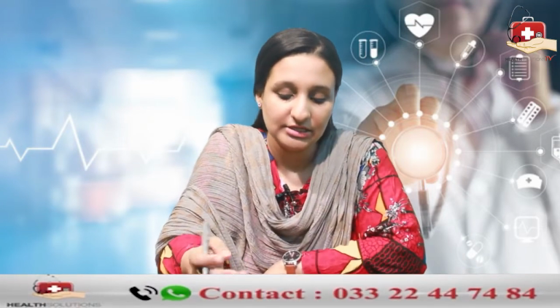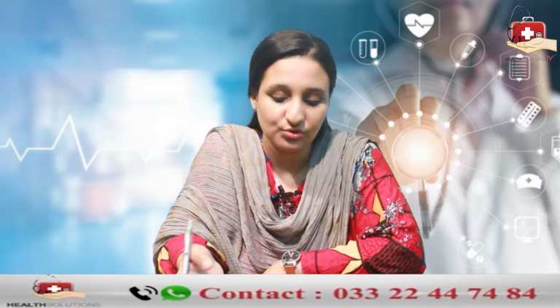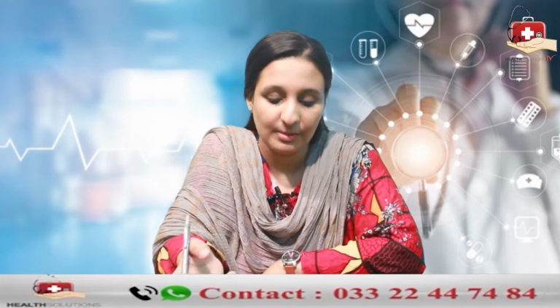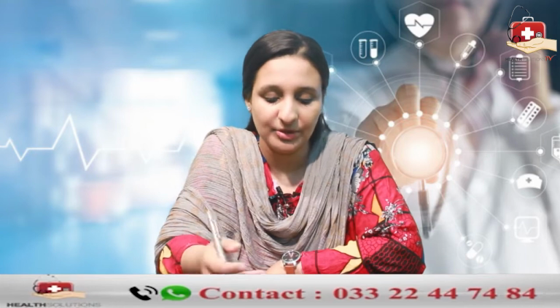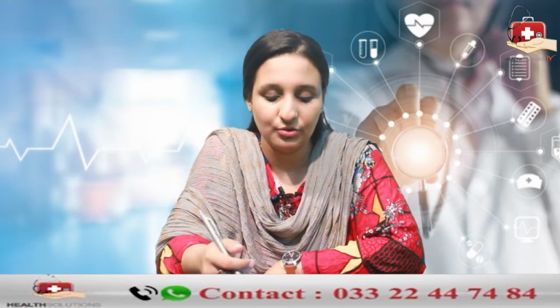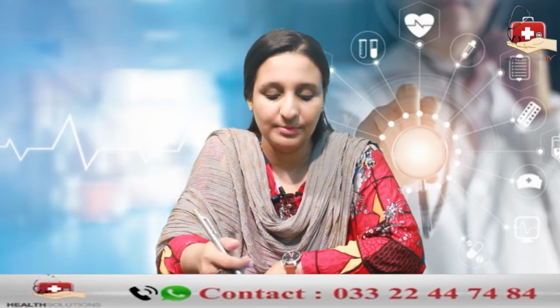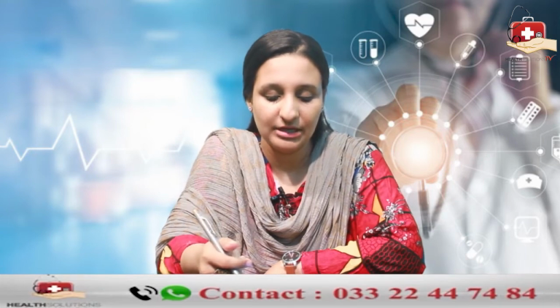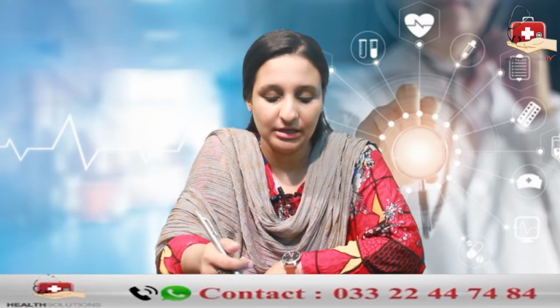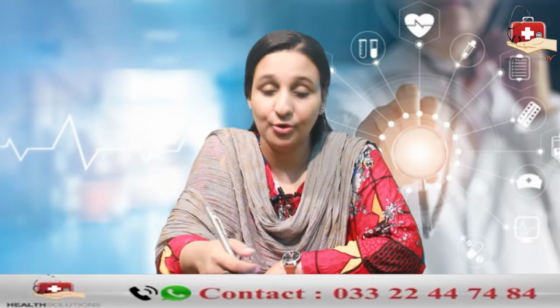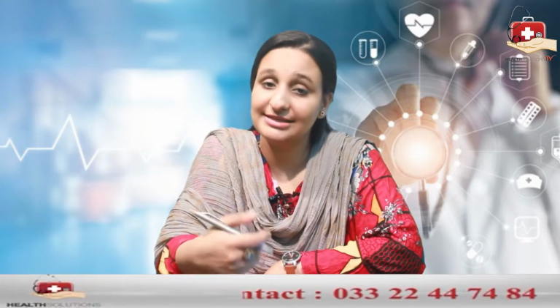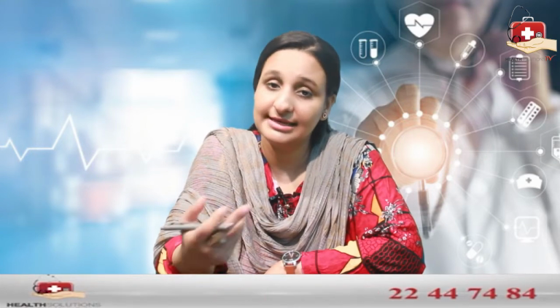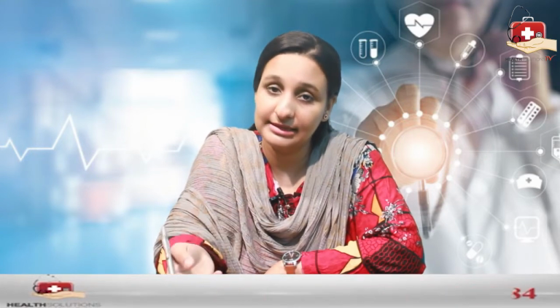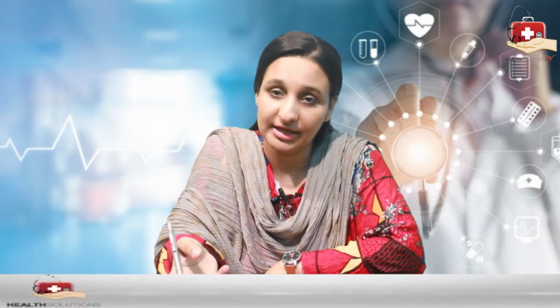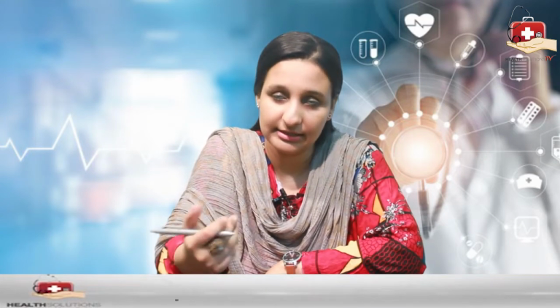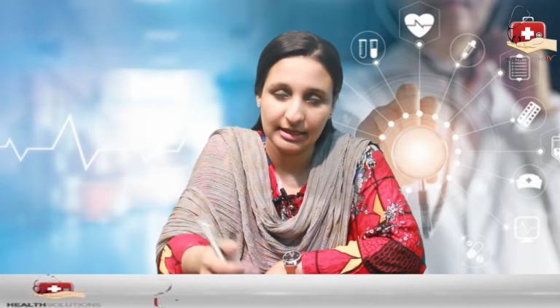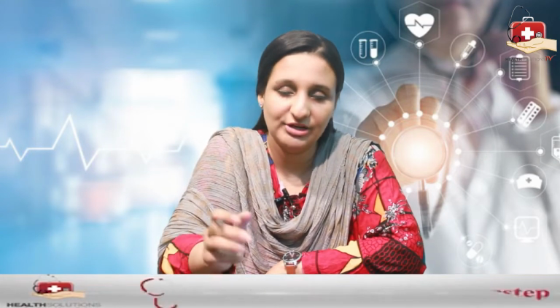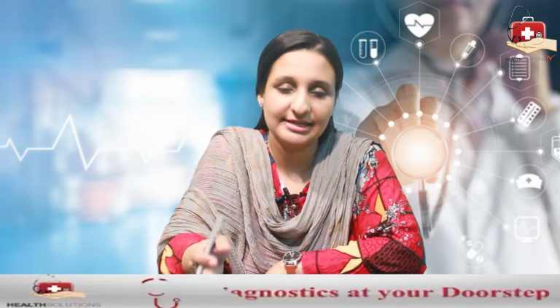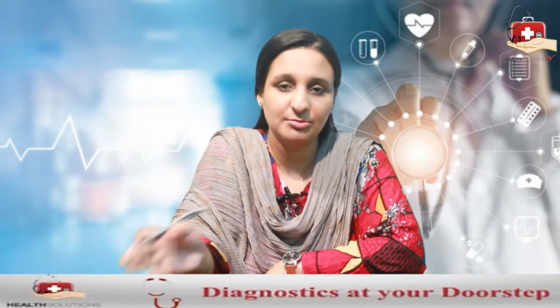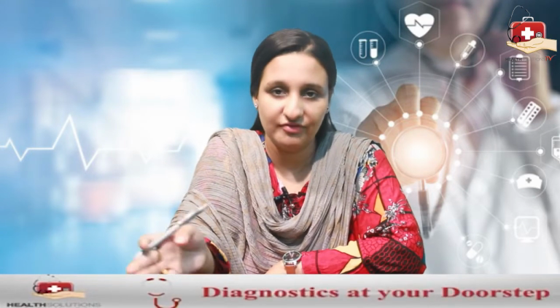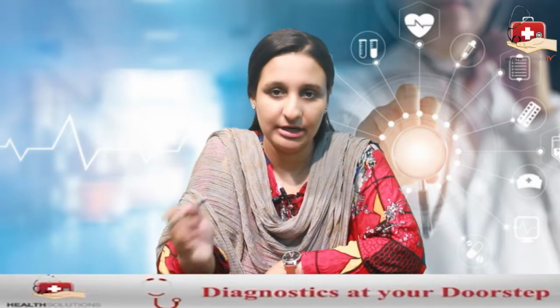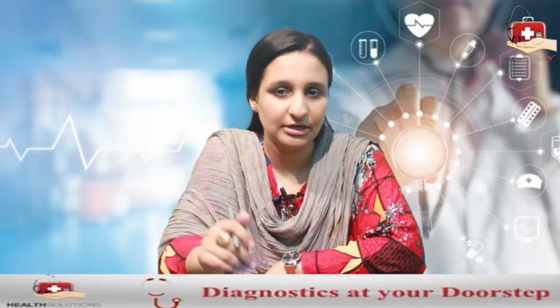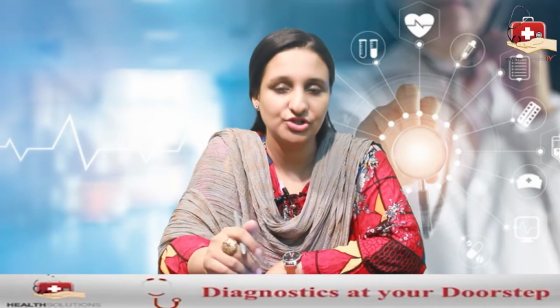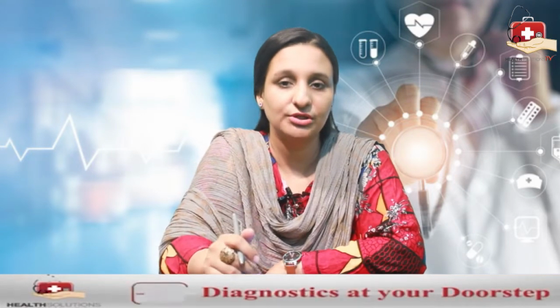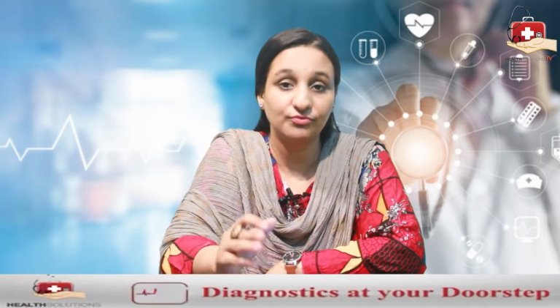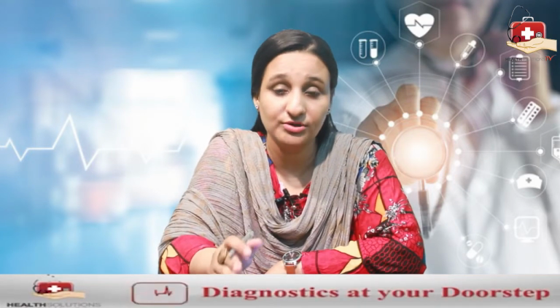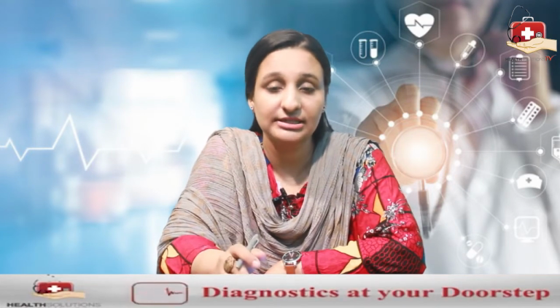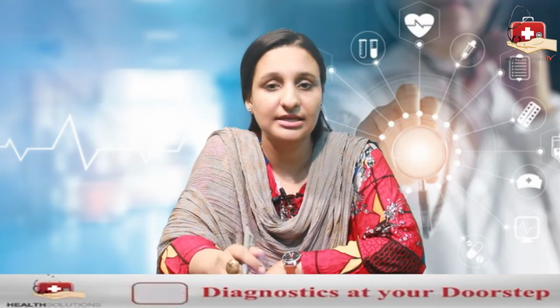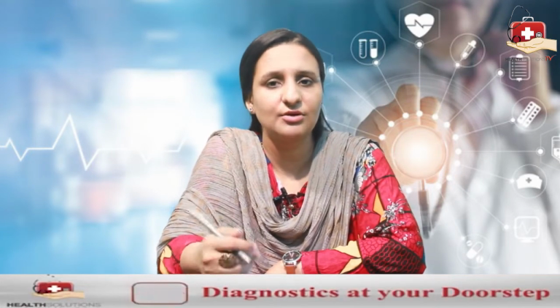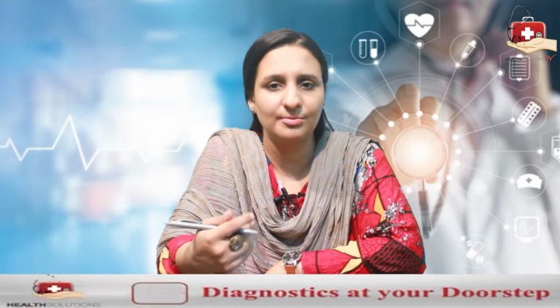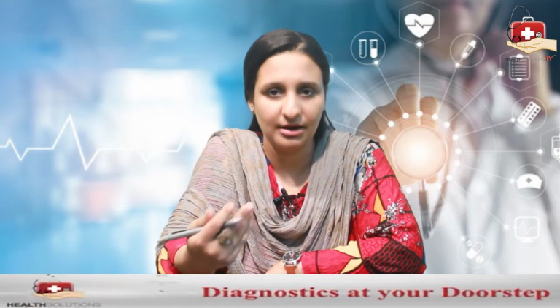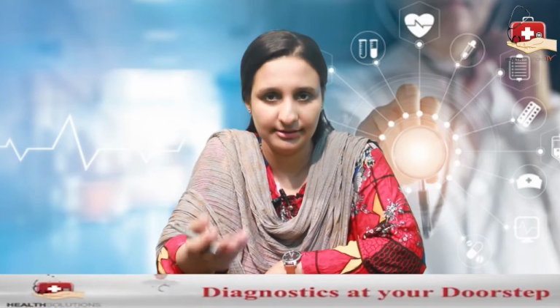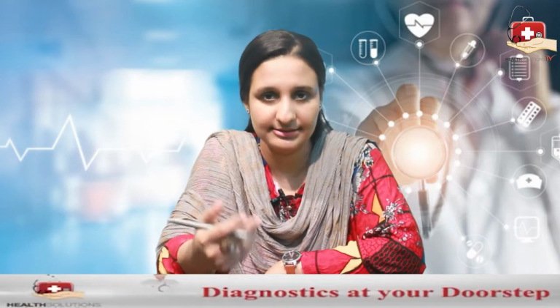If you have a condition called polycythemia, which is a rare condition with very high RBC count, it could be an indication of heart disease.